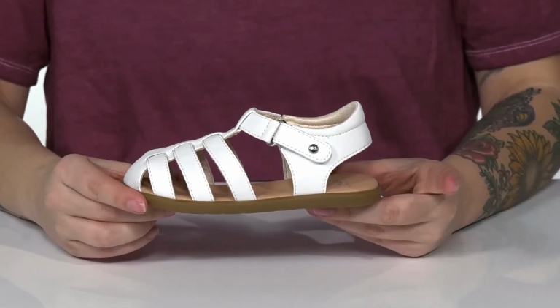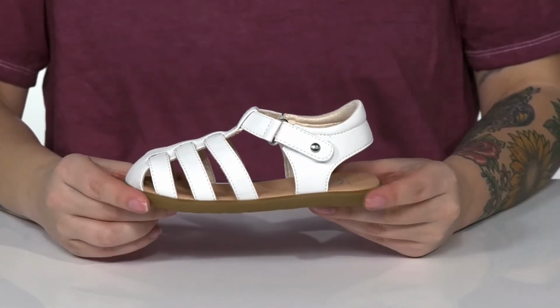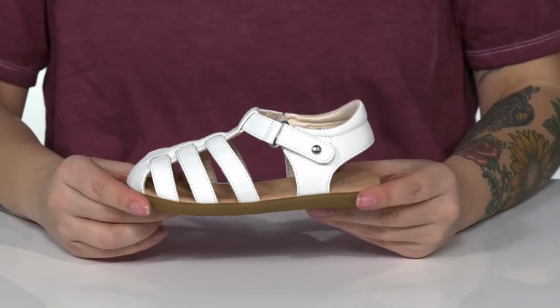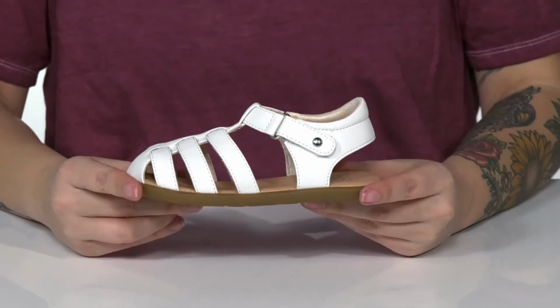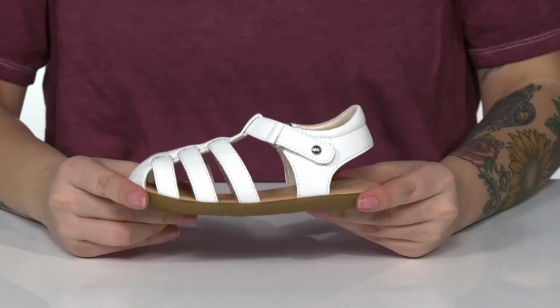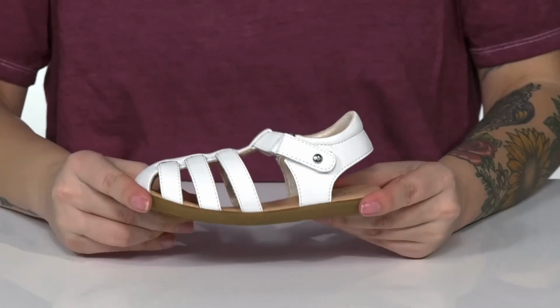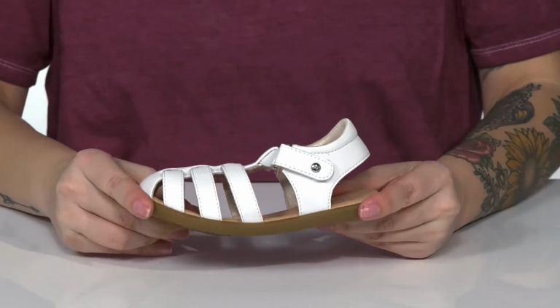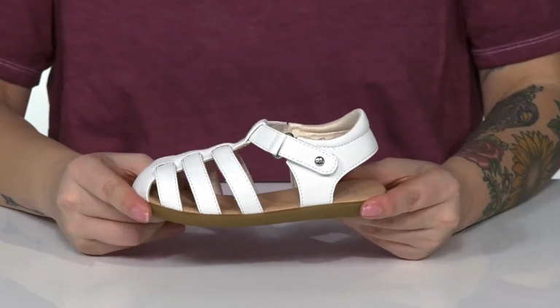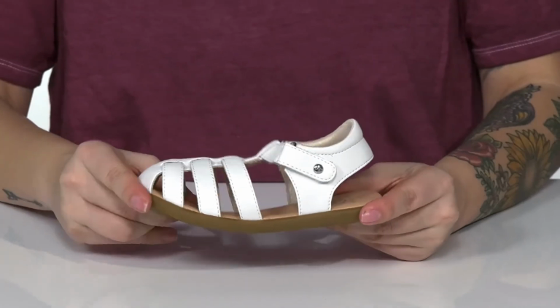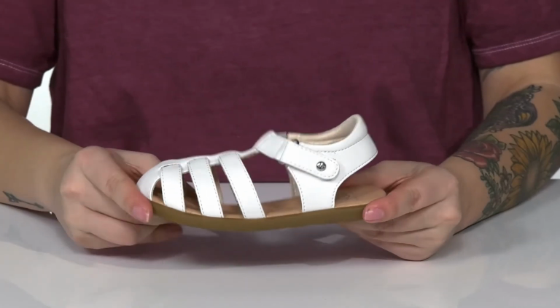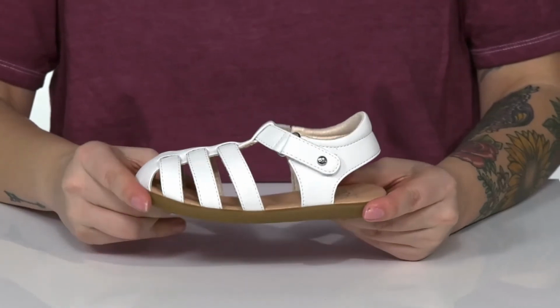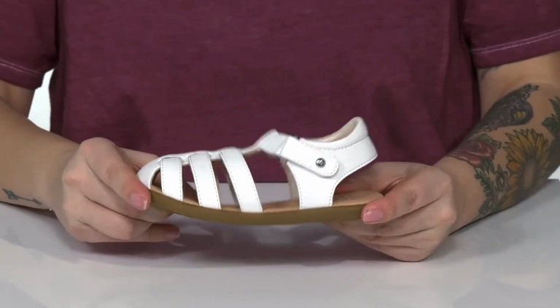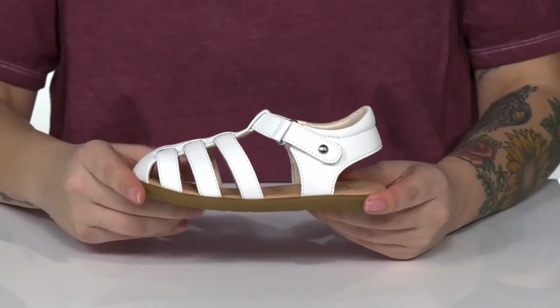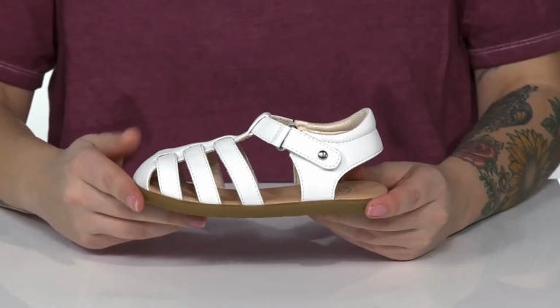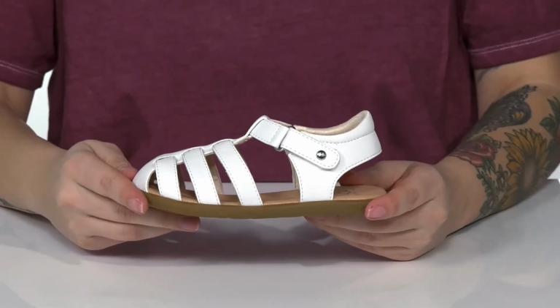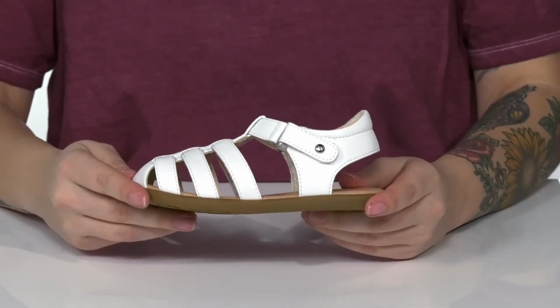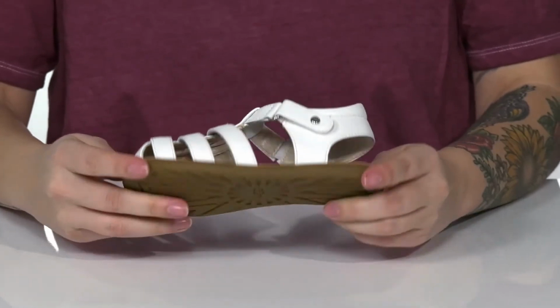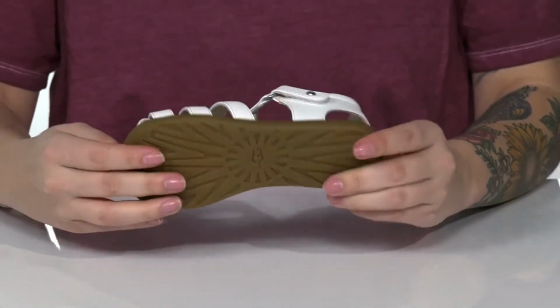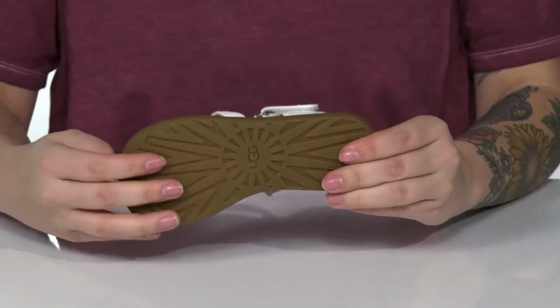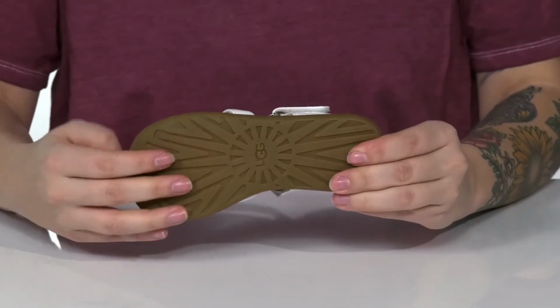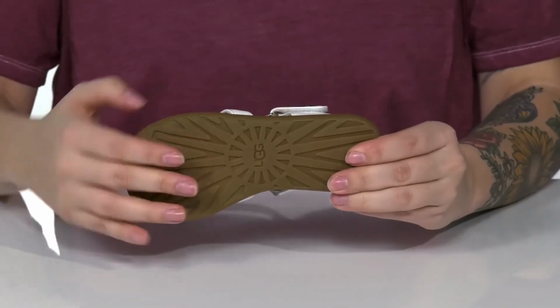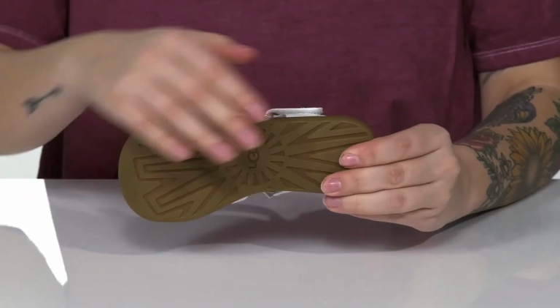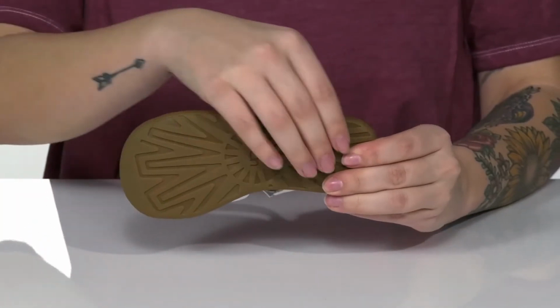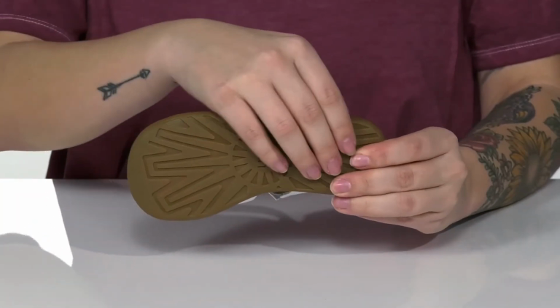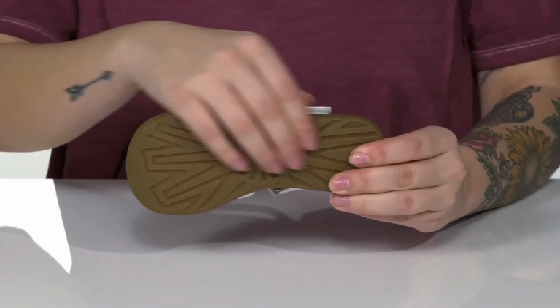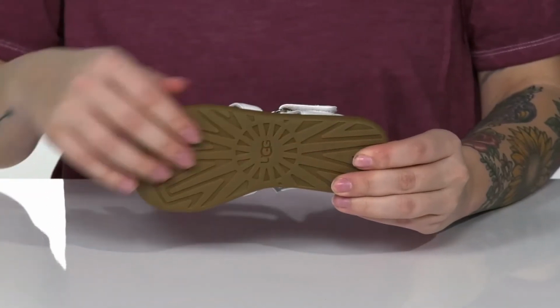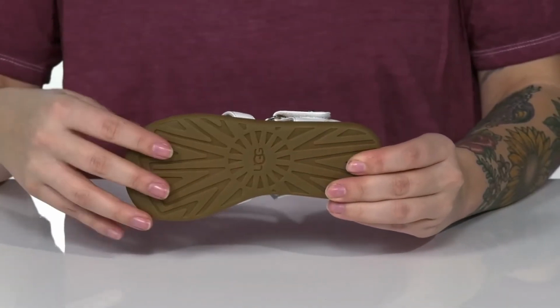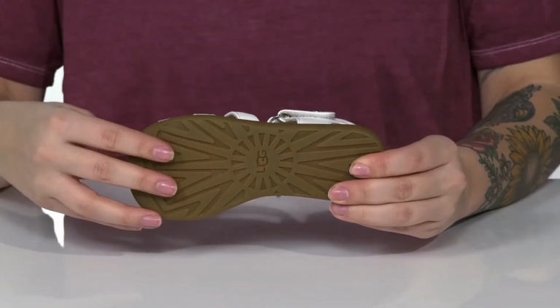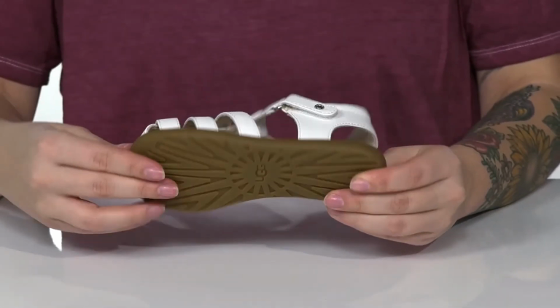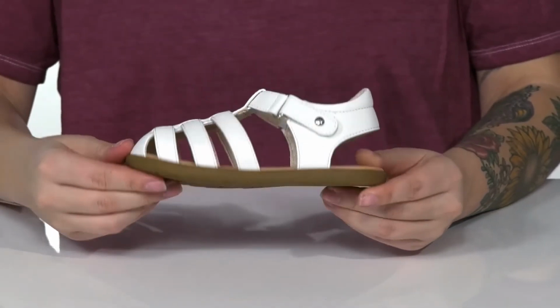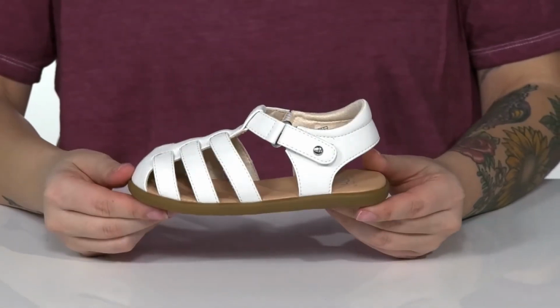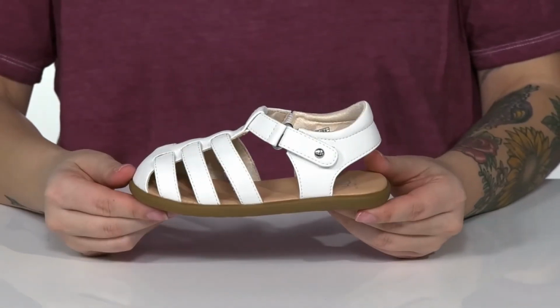The midsole has flexibility for an easier stride, and underneath there is a grippy outsole for traction.